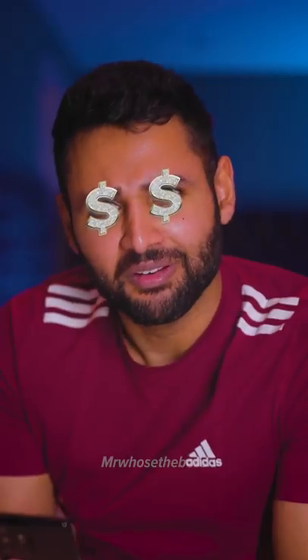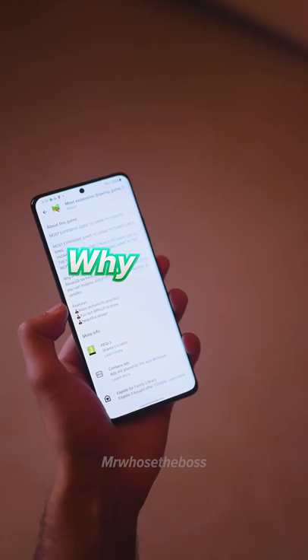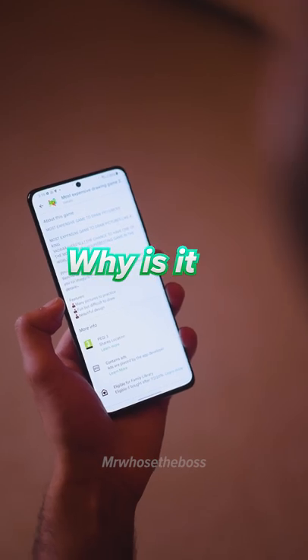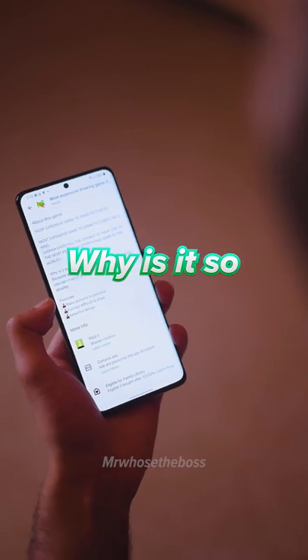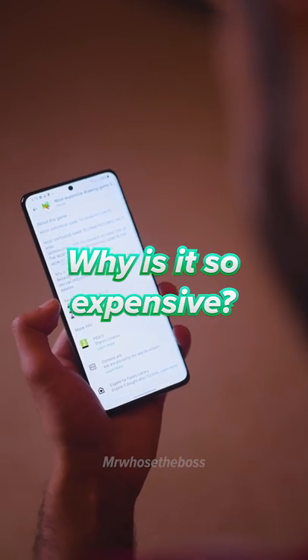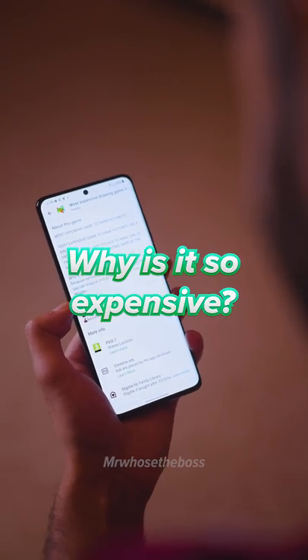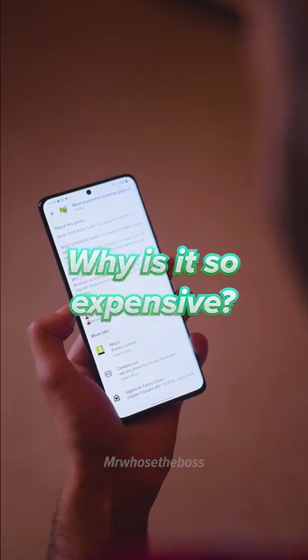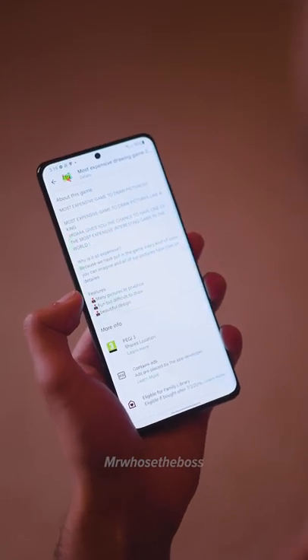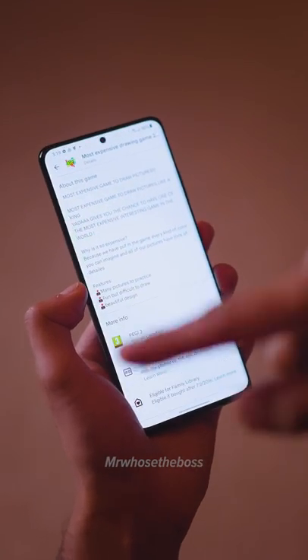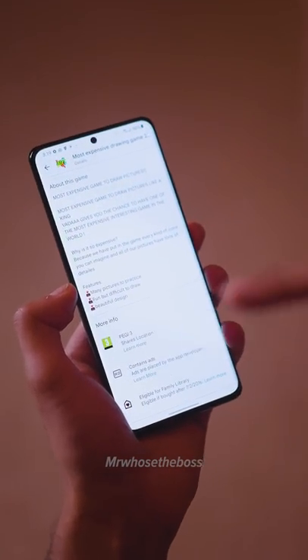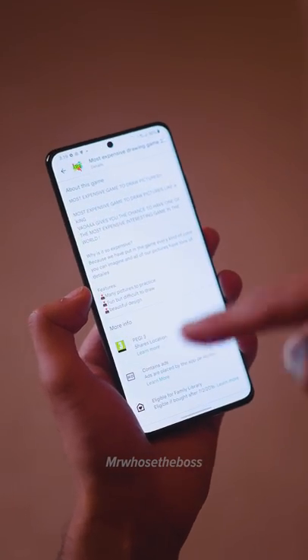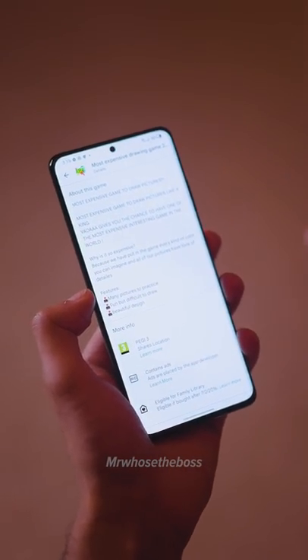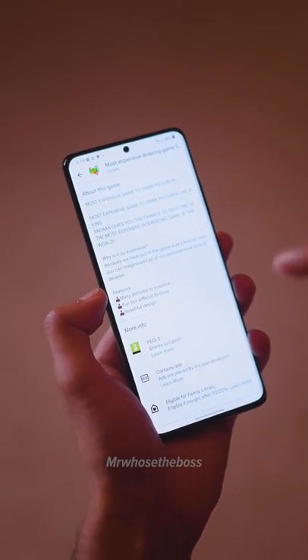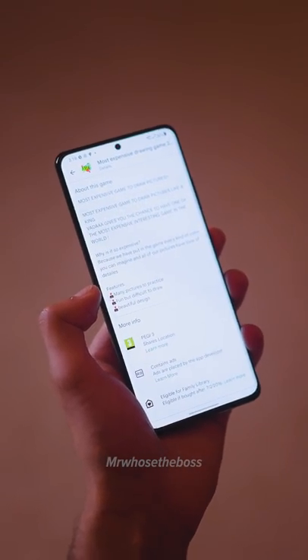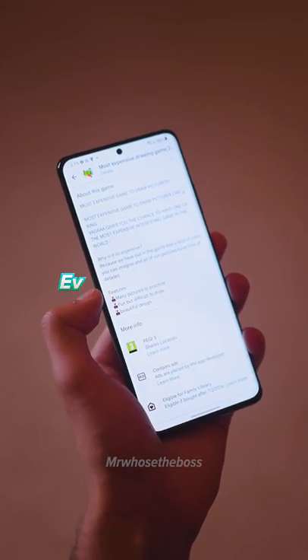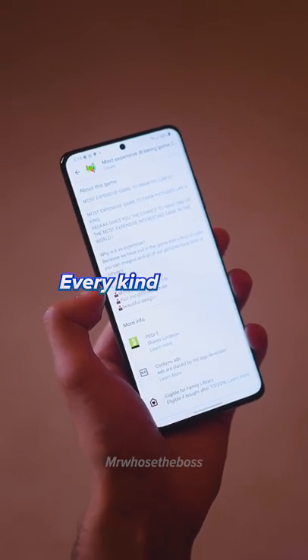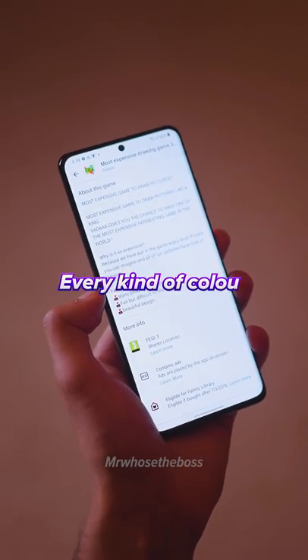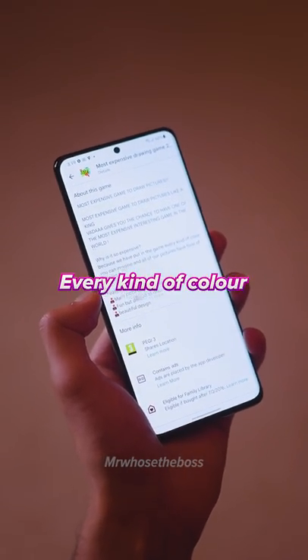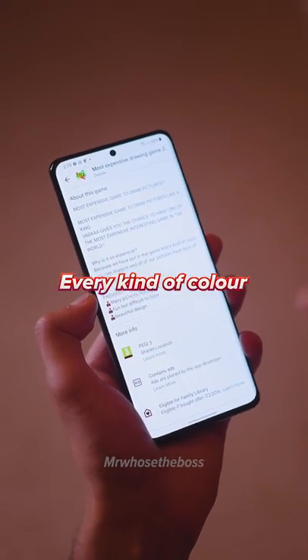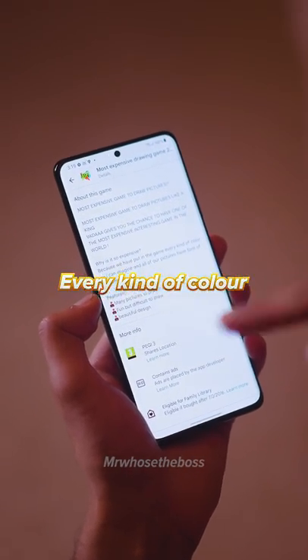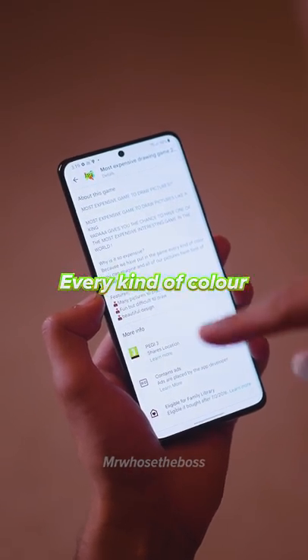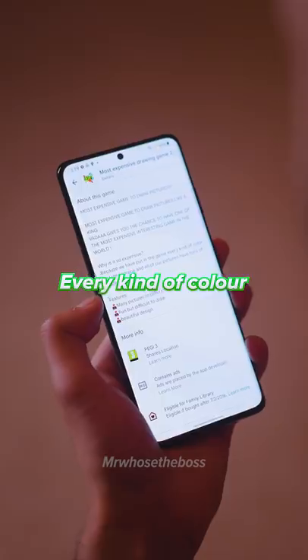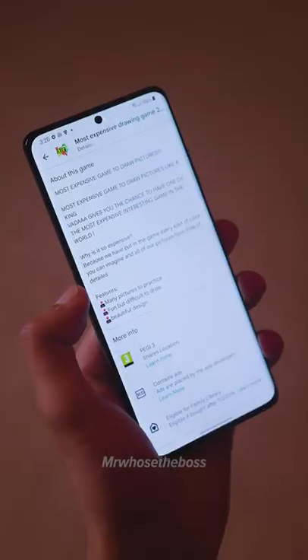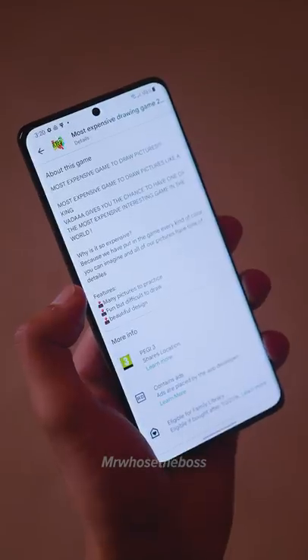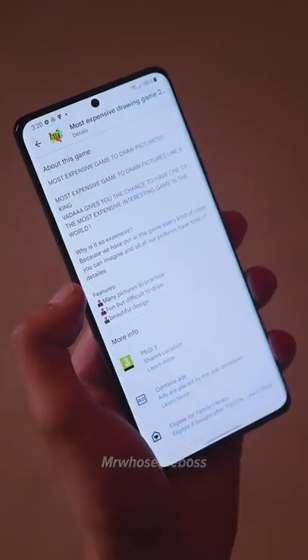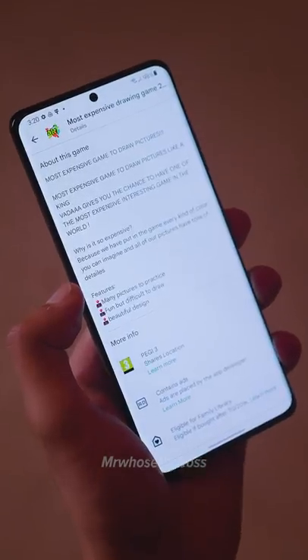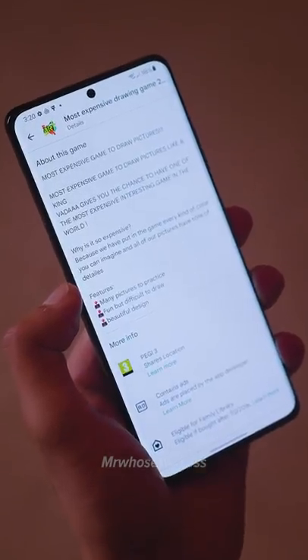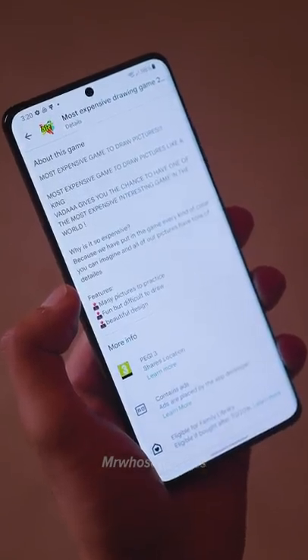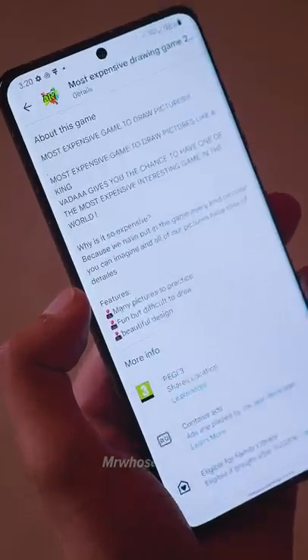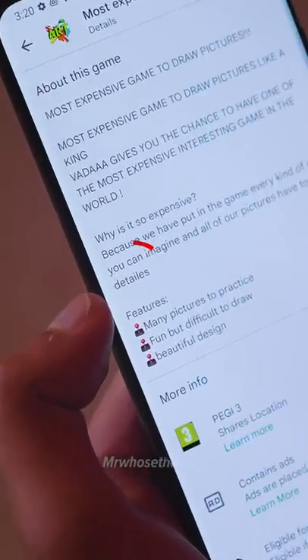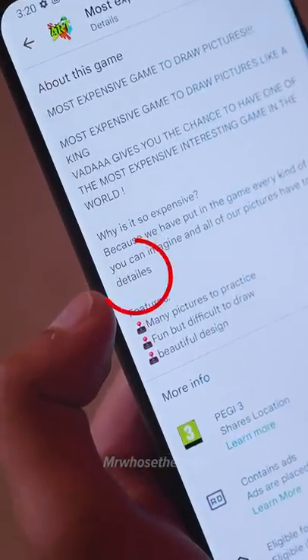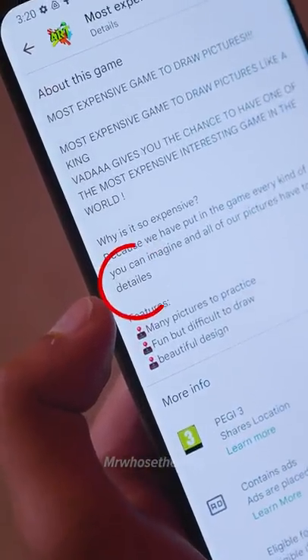Why is it so expensive? Because we have put in the game every kind of color you can imagine, and all of our pictures have tons of details.